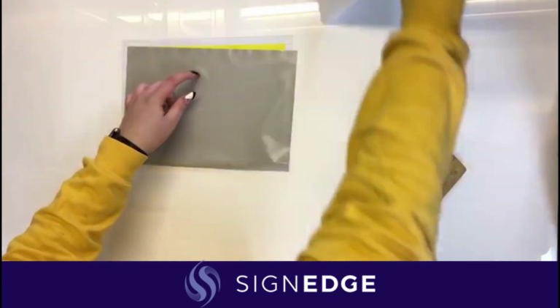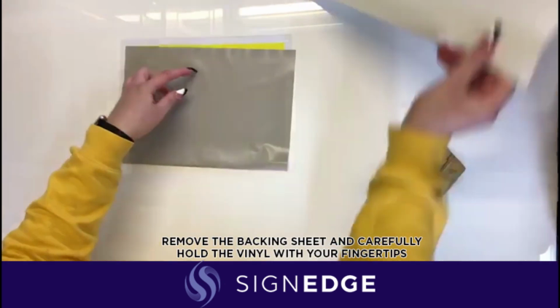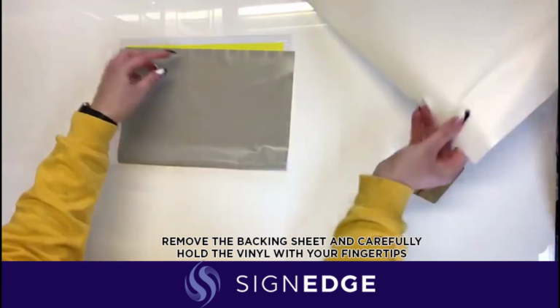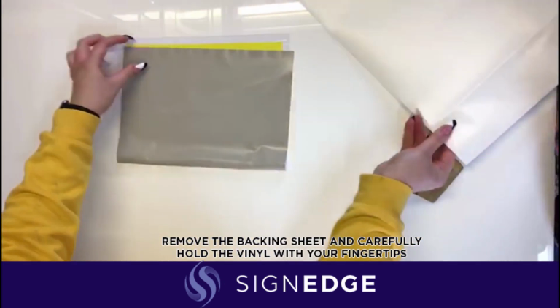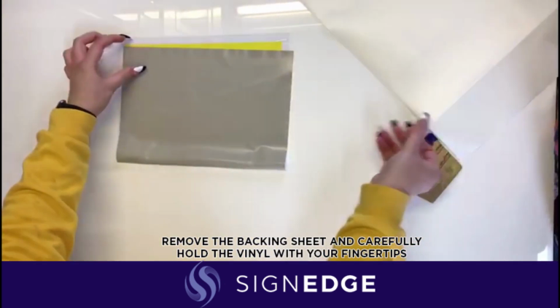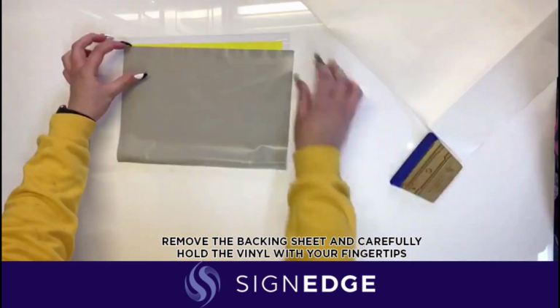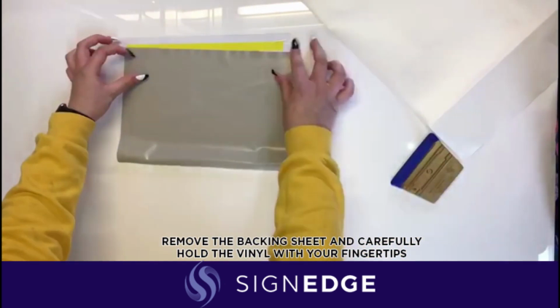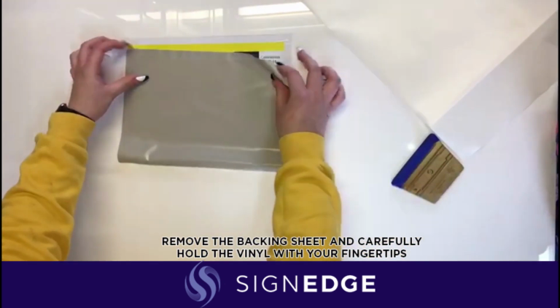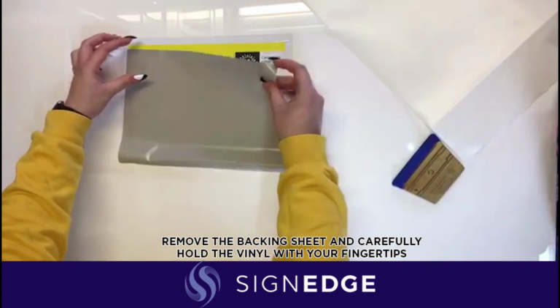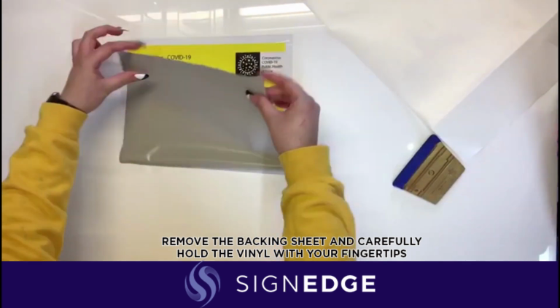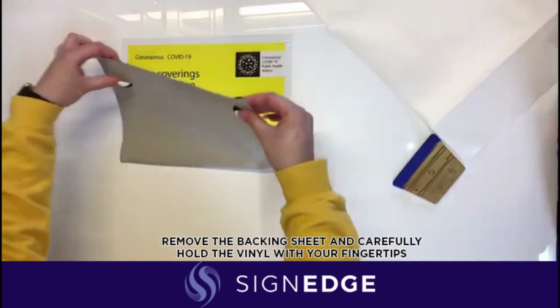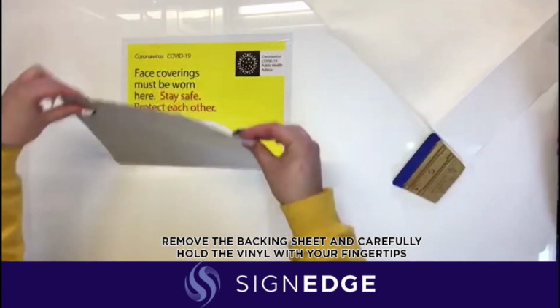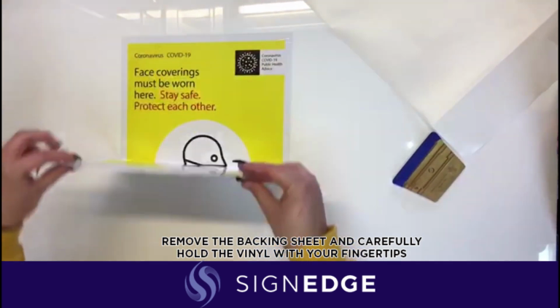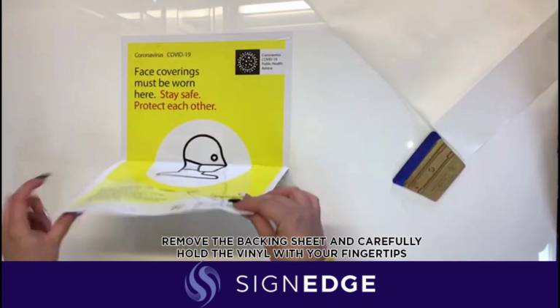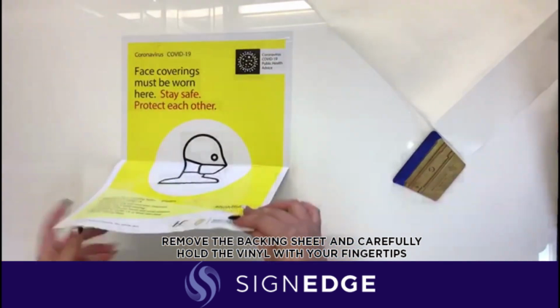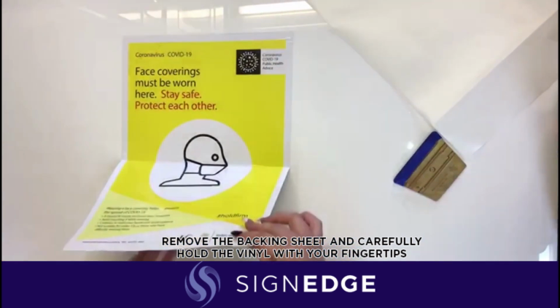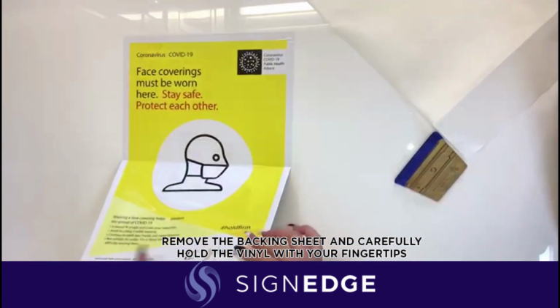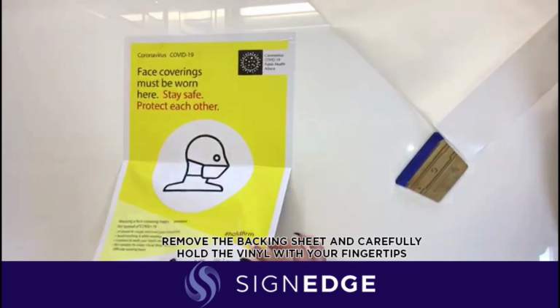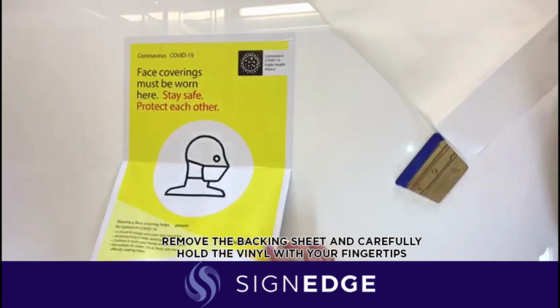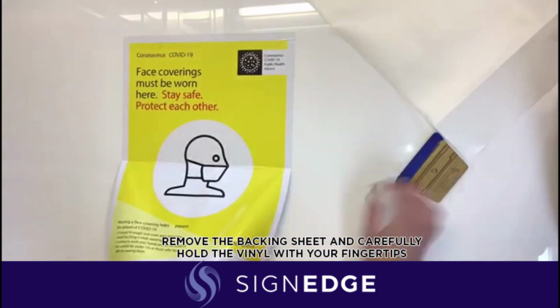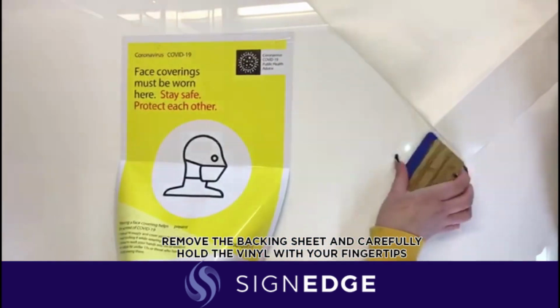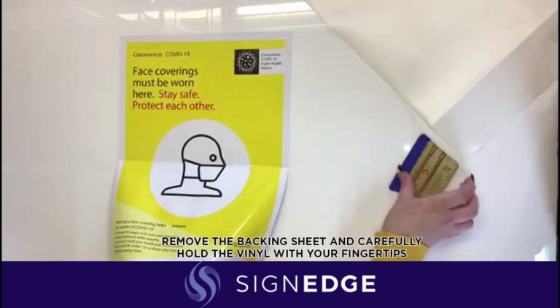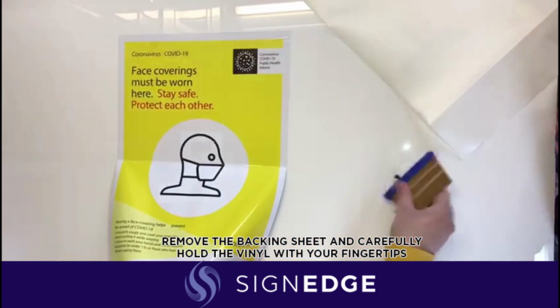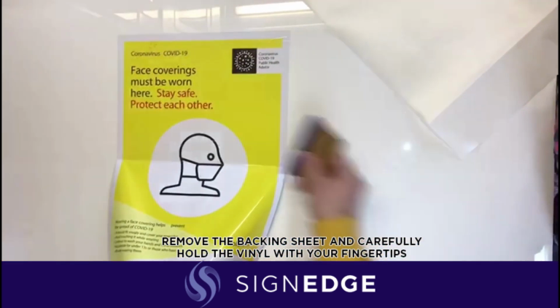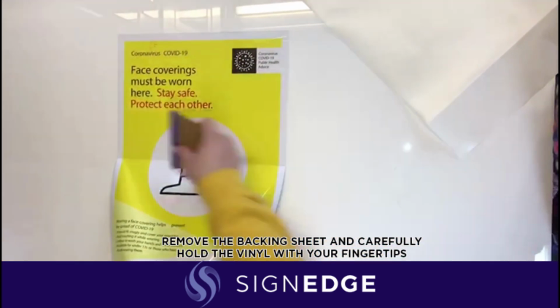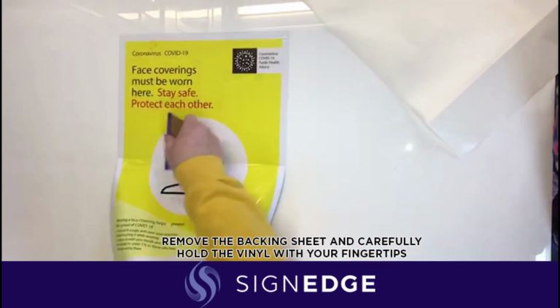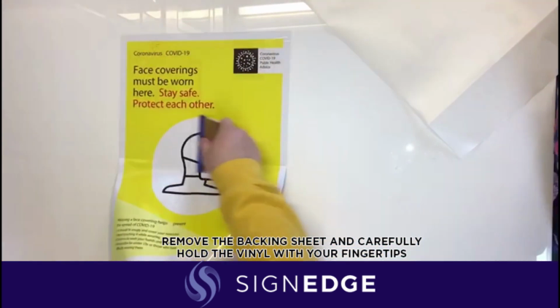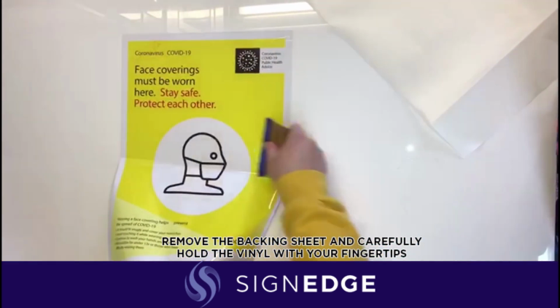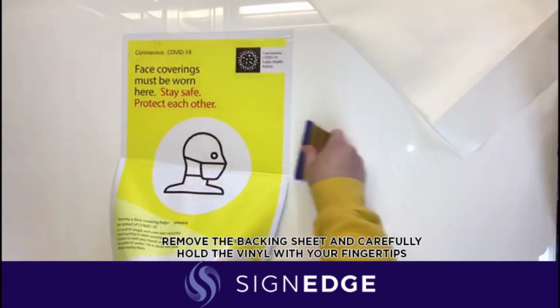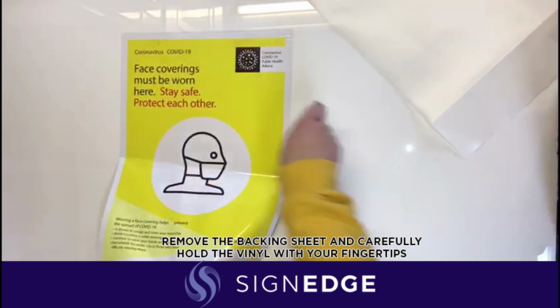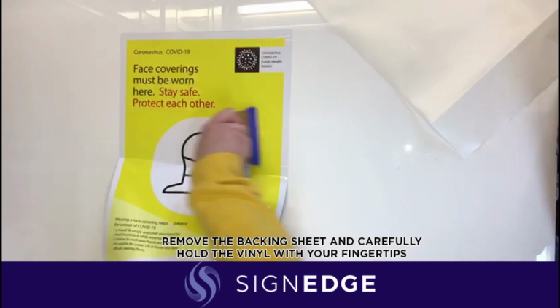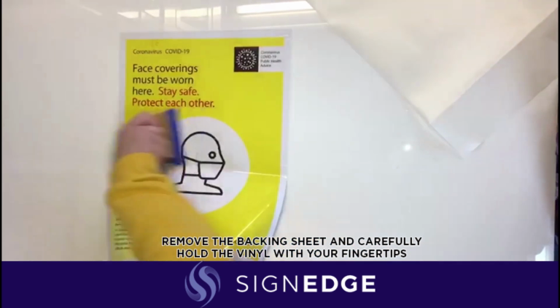When you reach the end of your graphic, carefully remove the backing sheet and hold the vinyl with your fingertips while you finish squeegeeing.